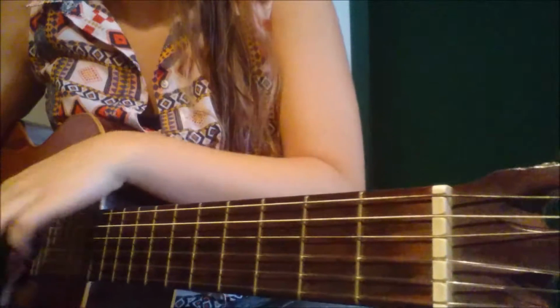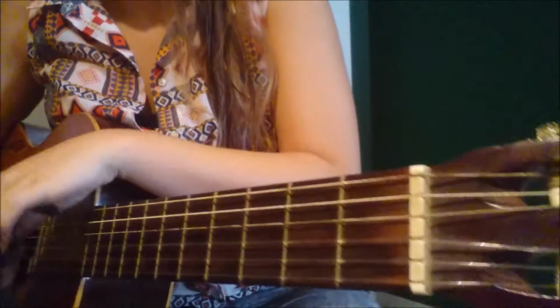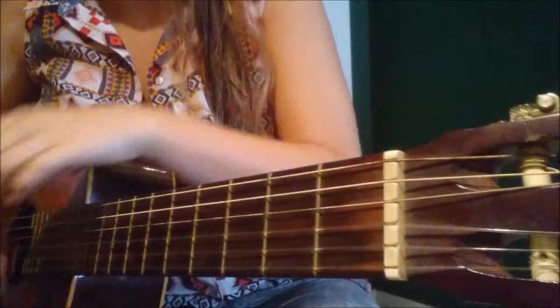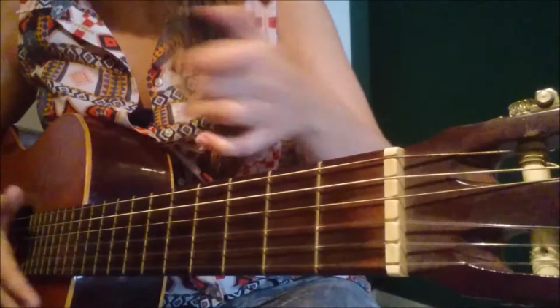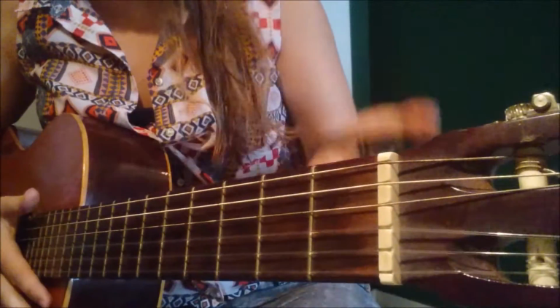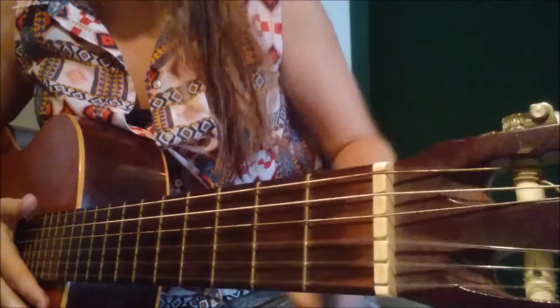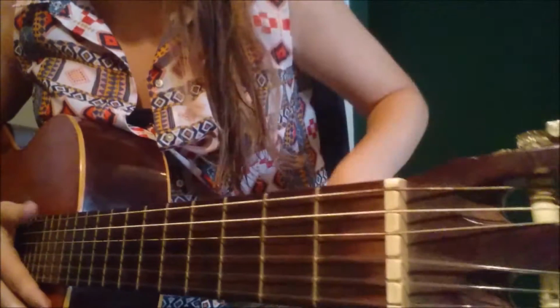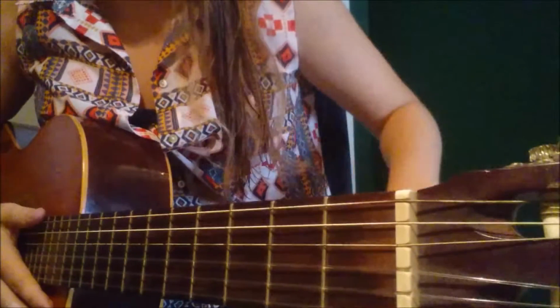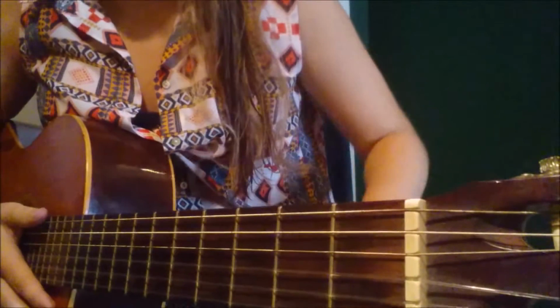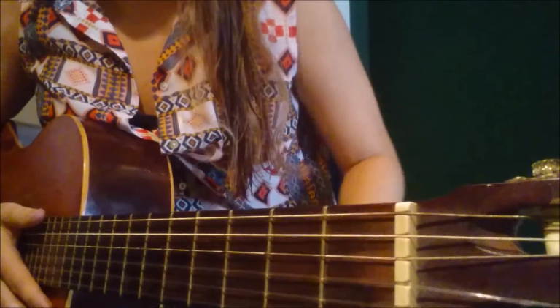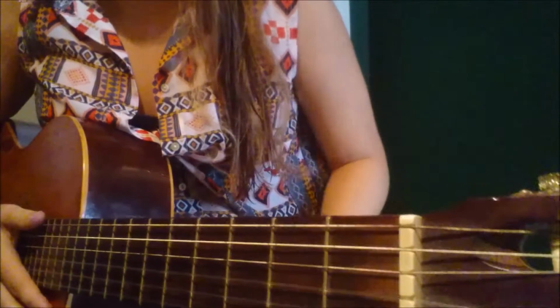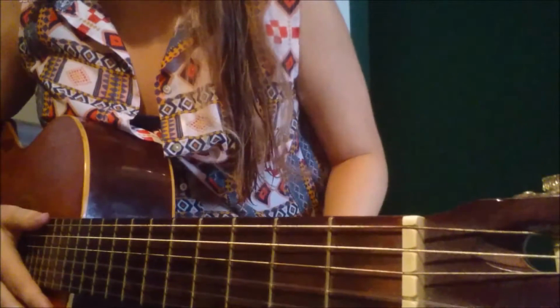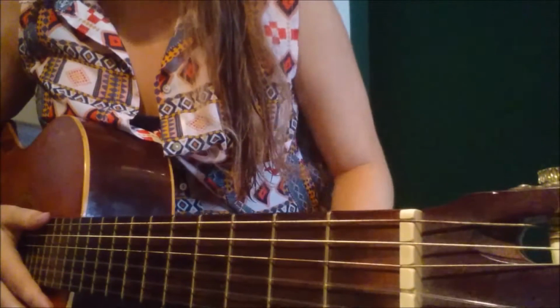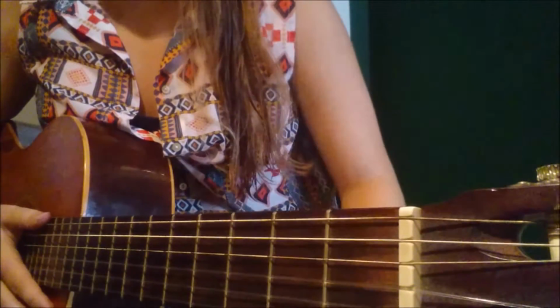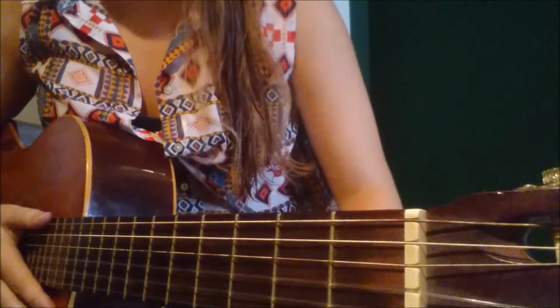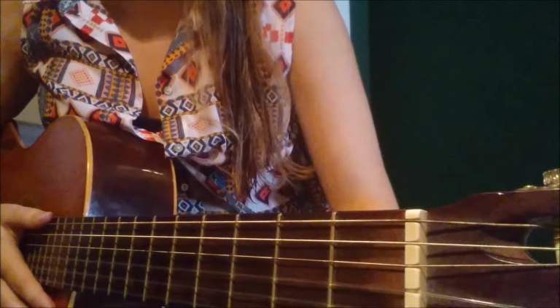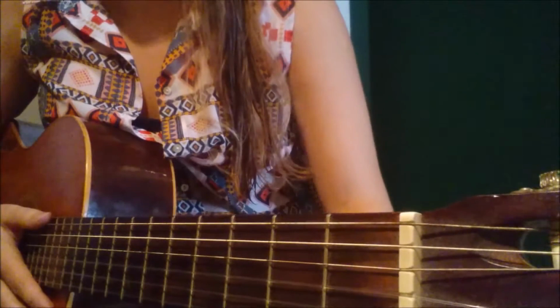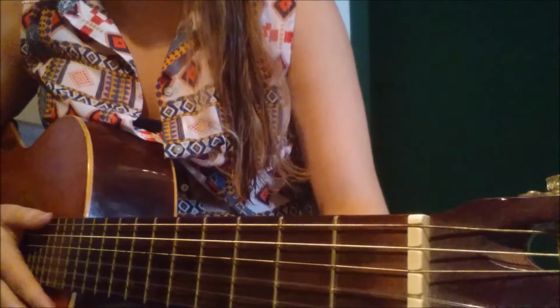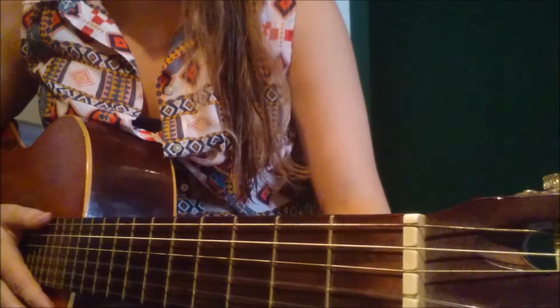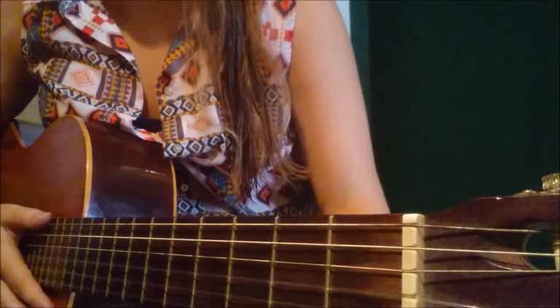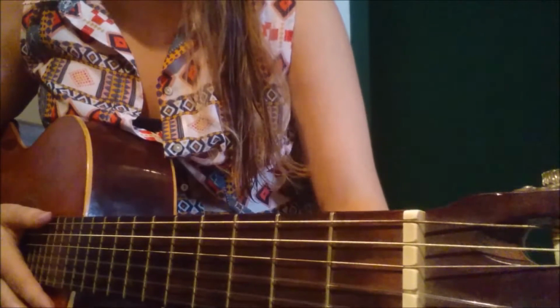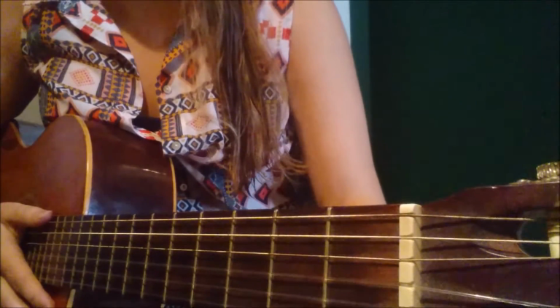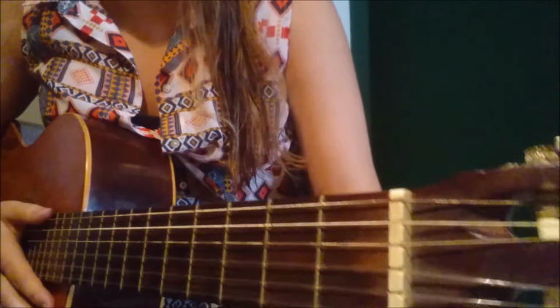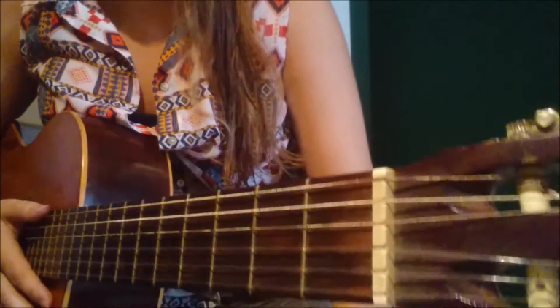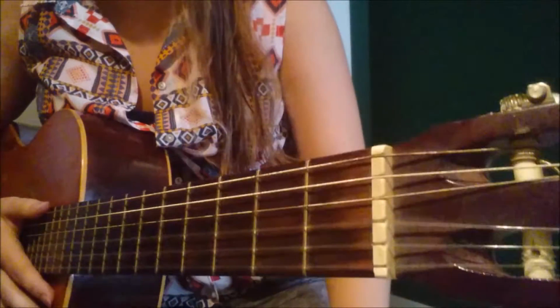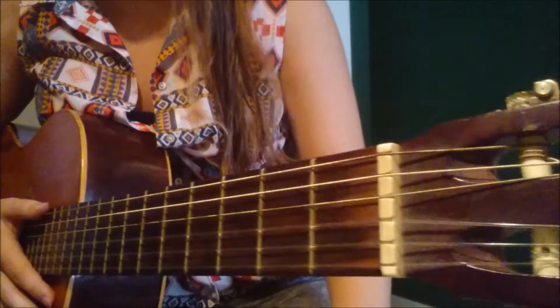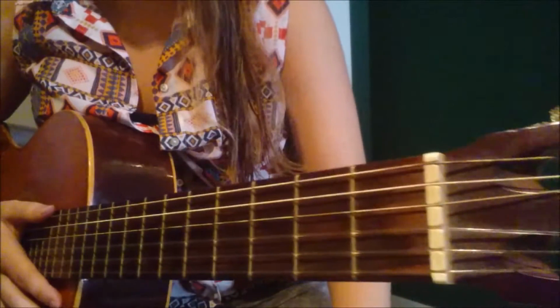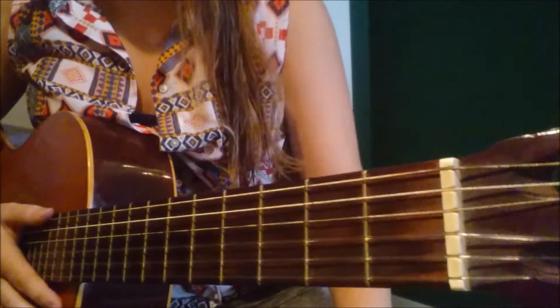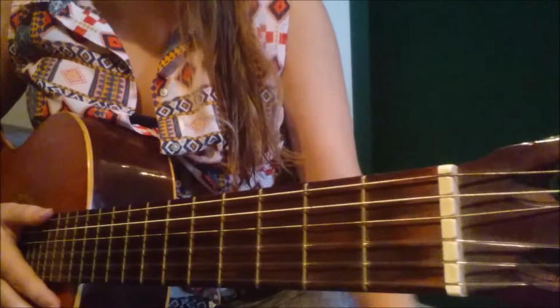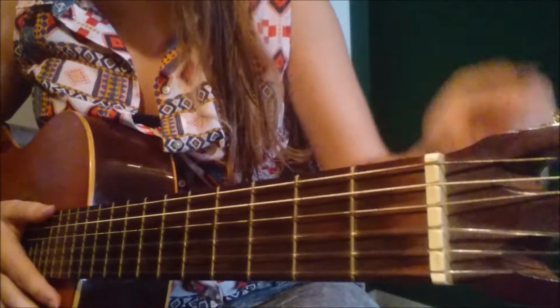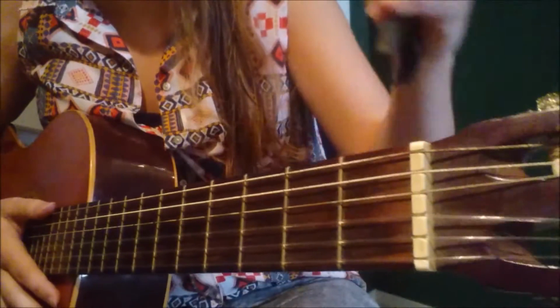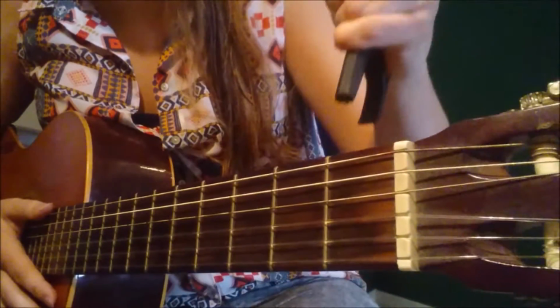Hello everybody! Today we are going to play Dreadlock Holiday by 10cc.